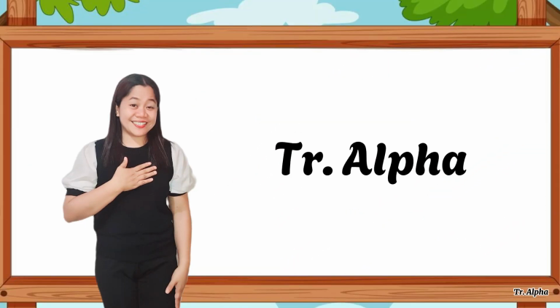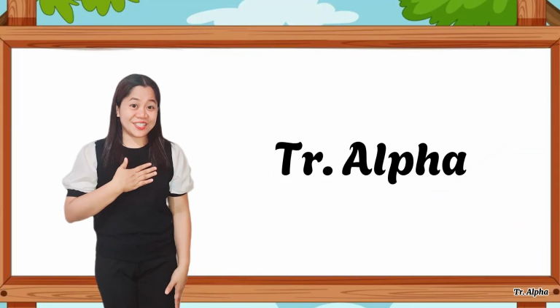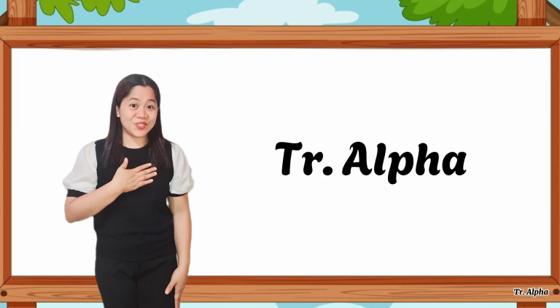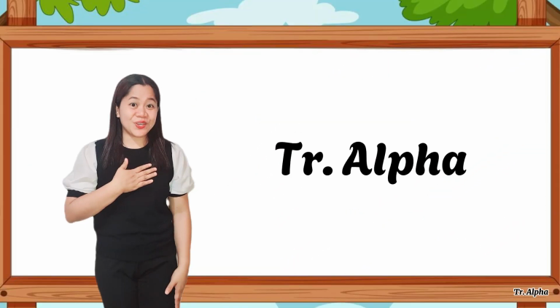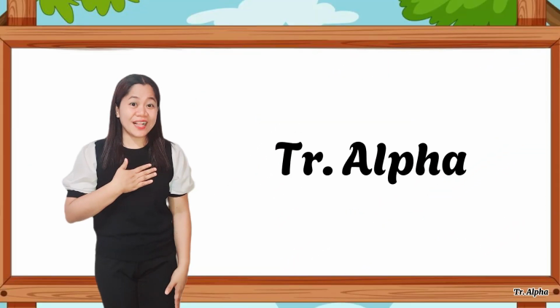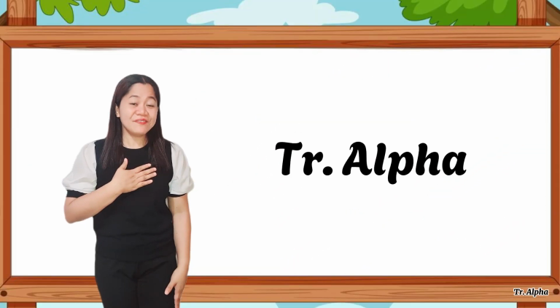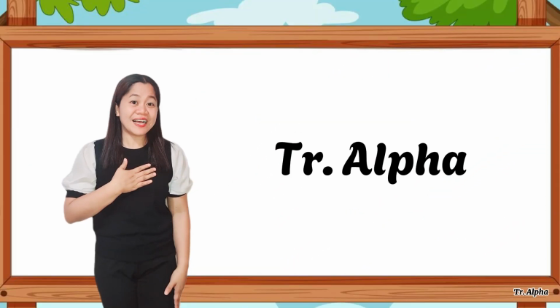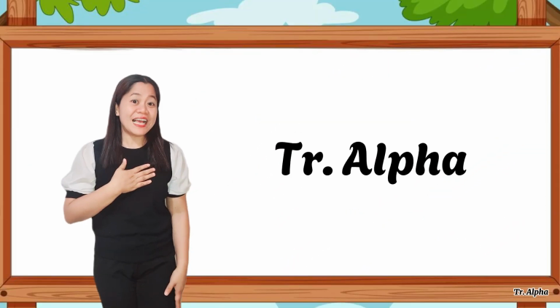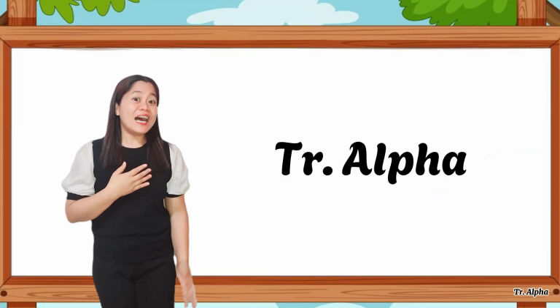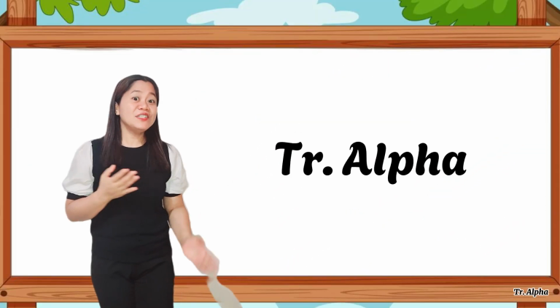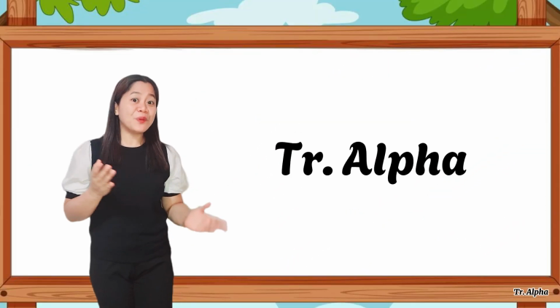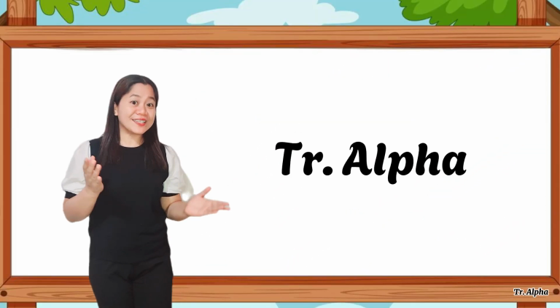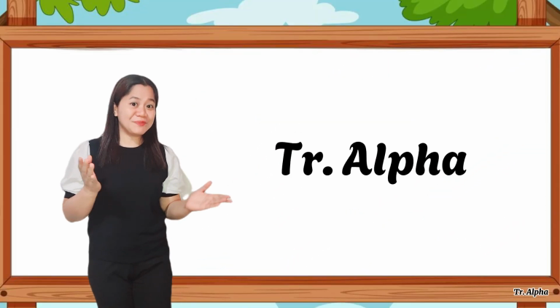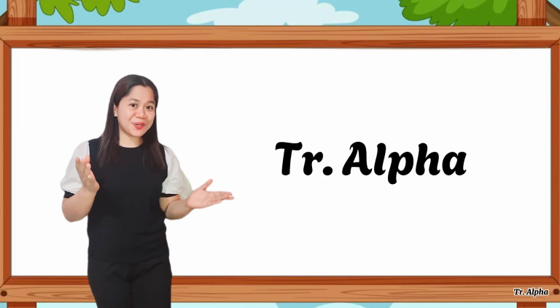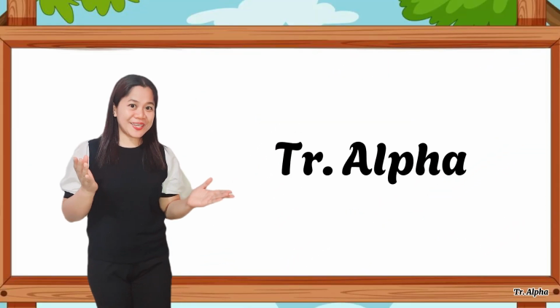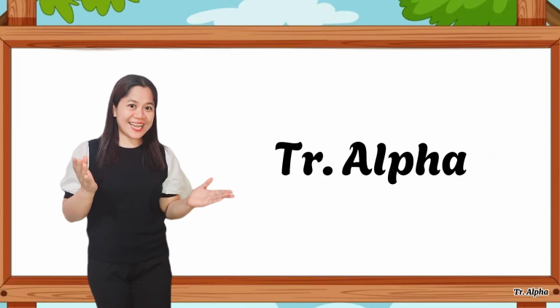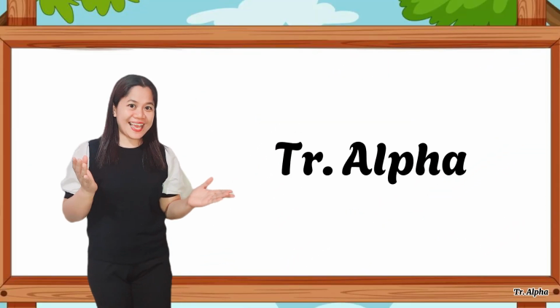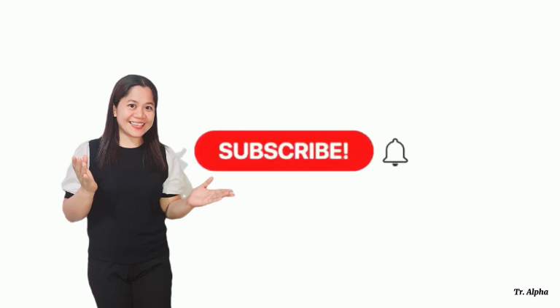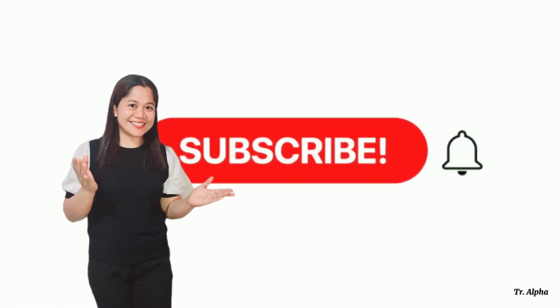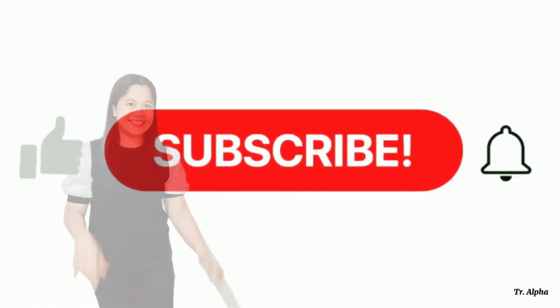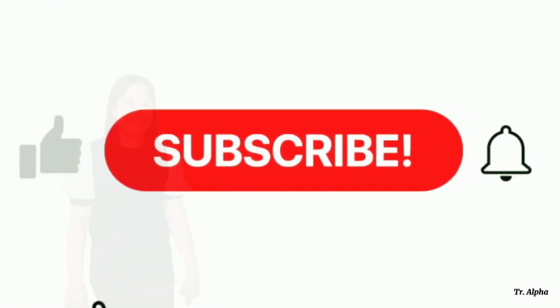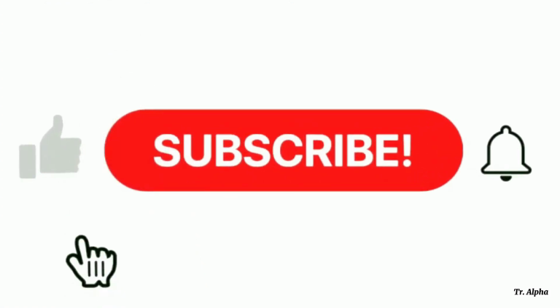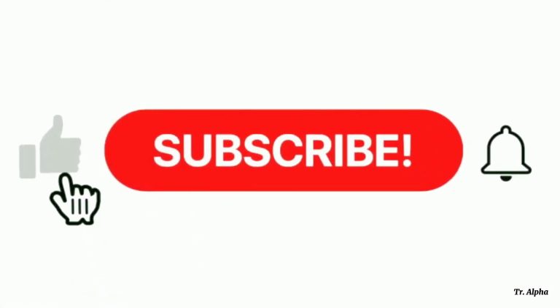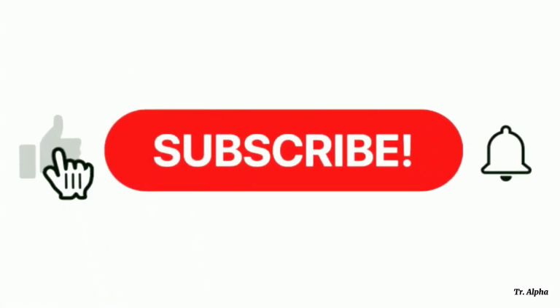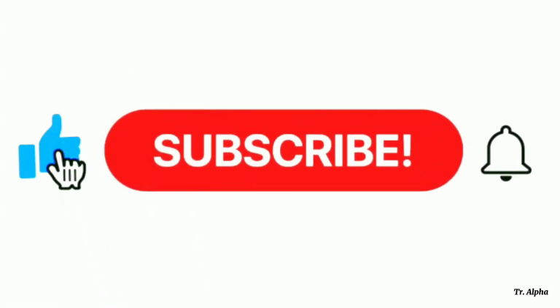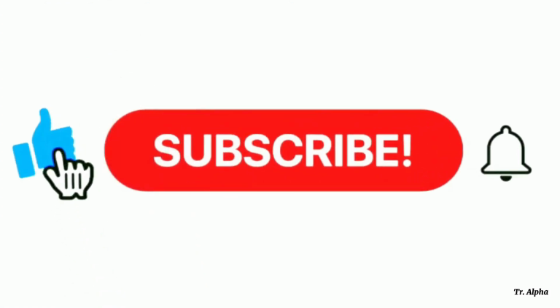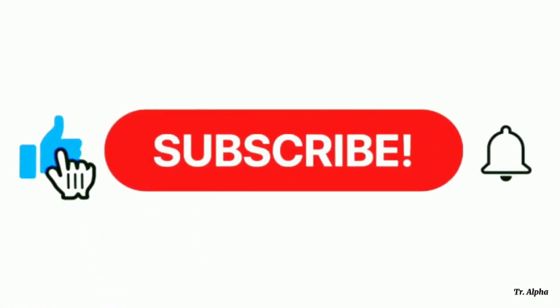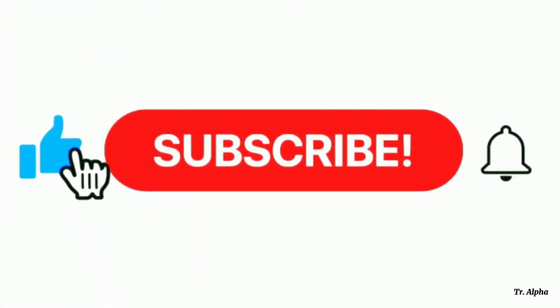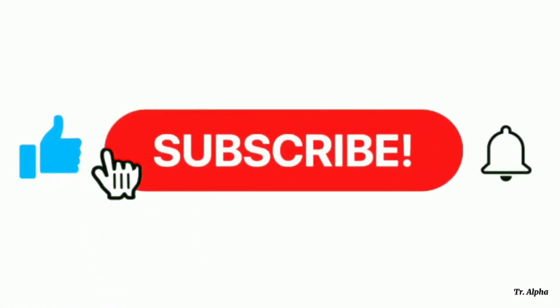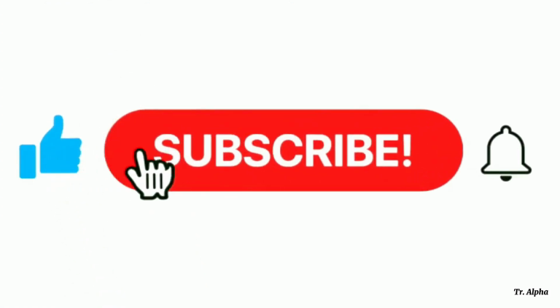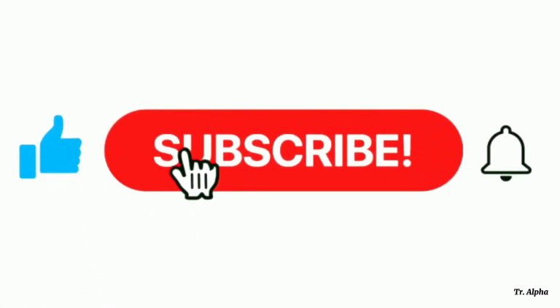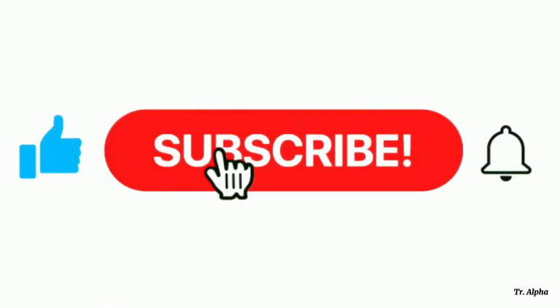This is Teacher Alpha. Till next time, subscribe for more videos.